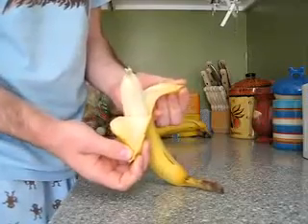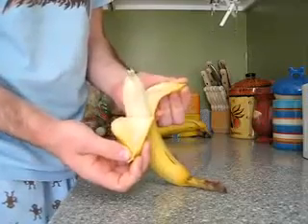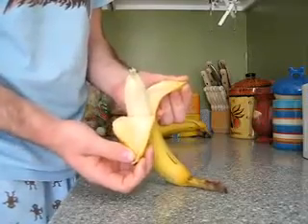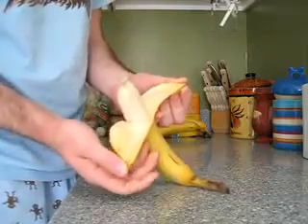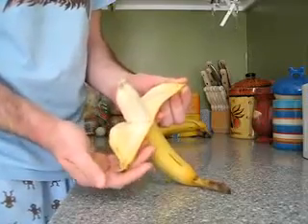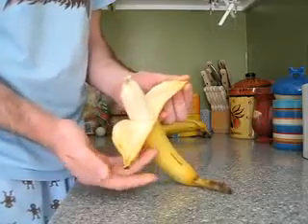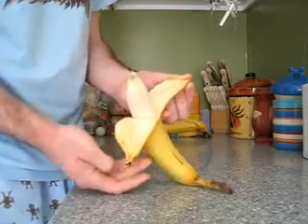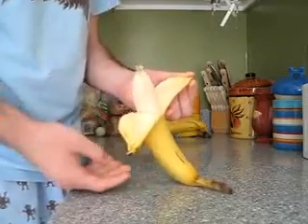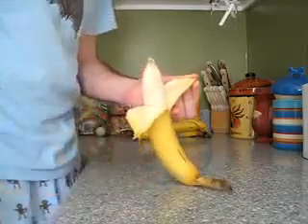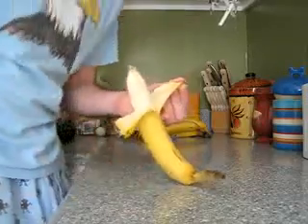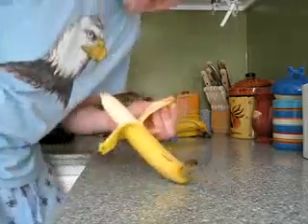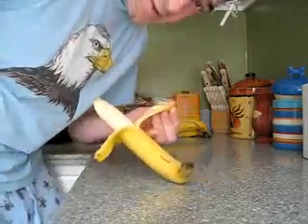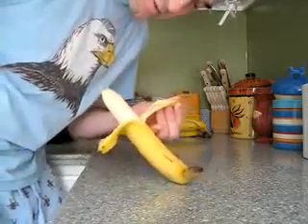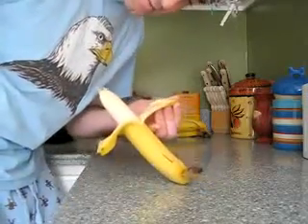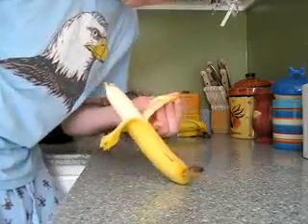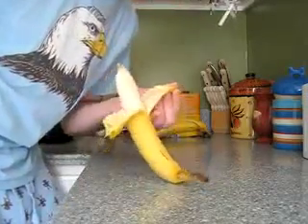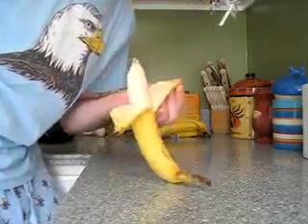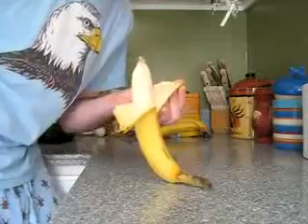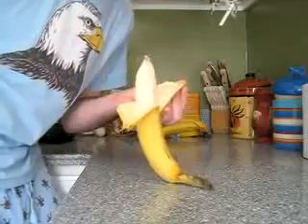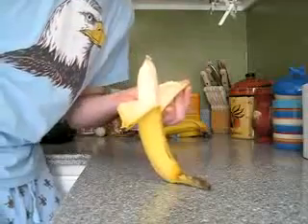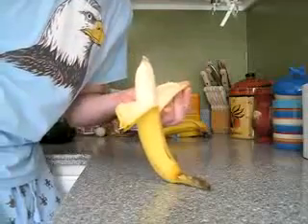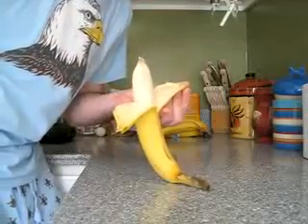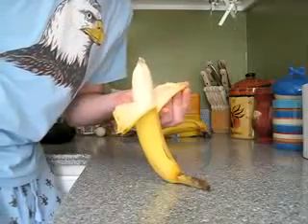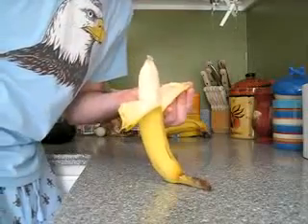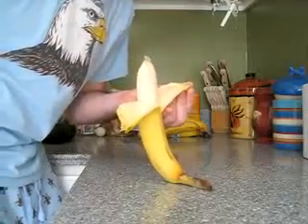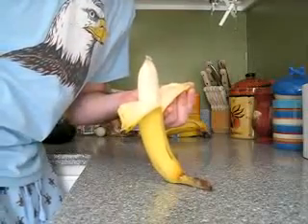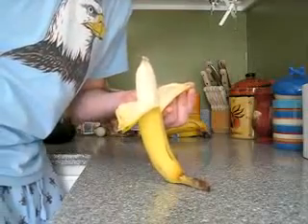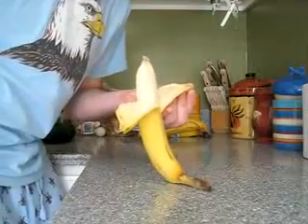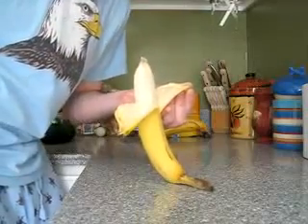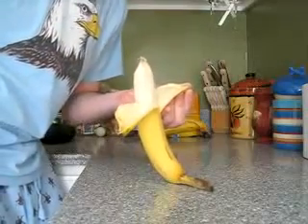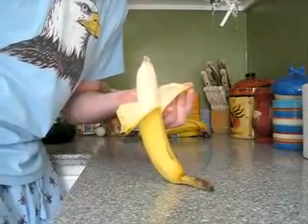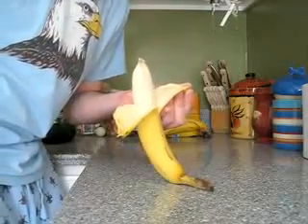My whole adult life I never knew the right way to open a banana, and now you do too.